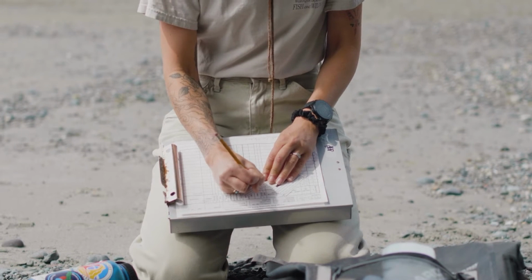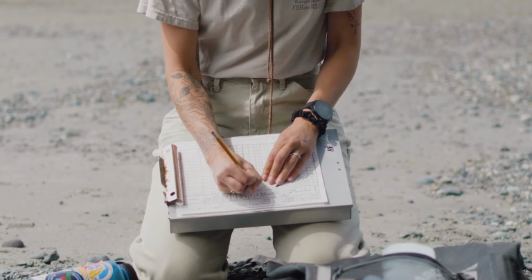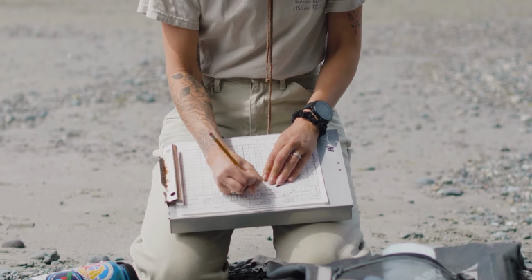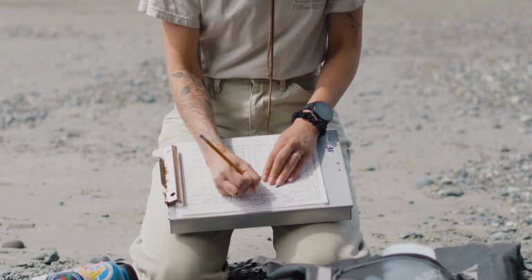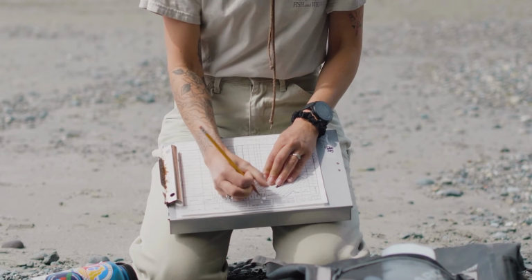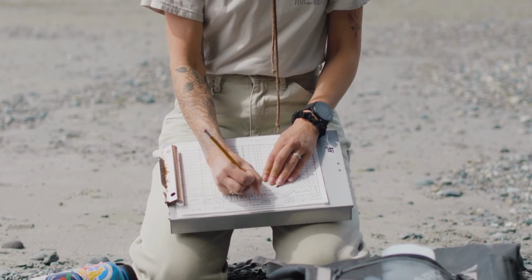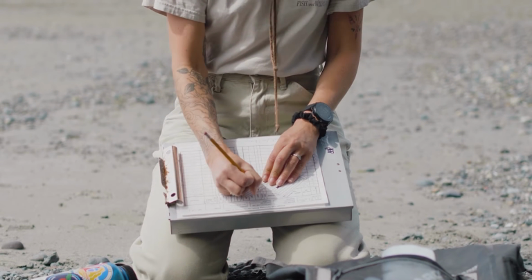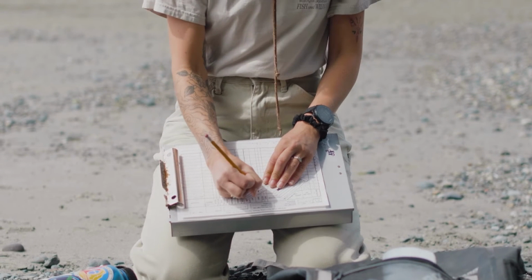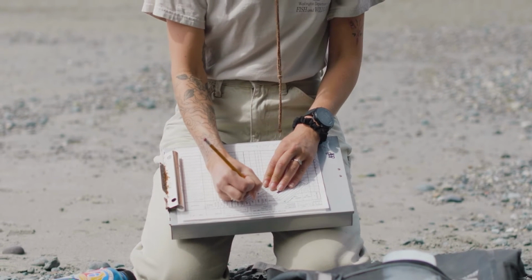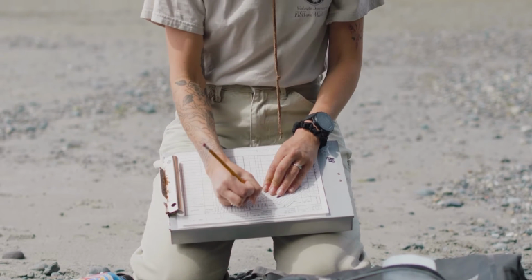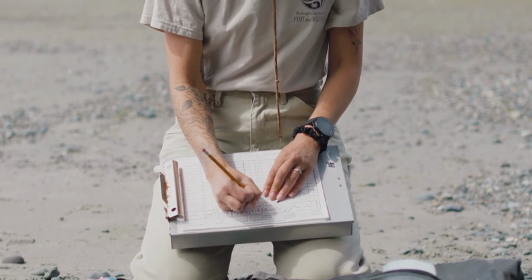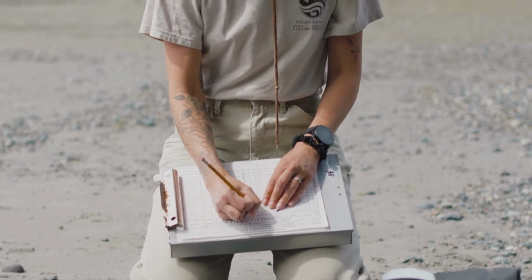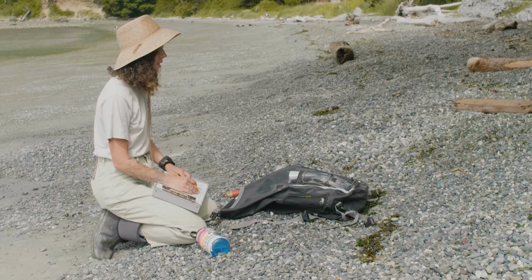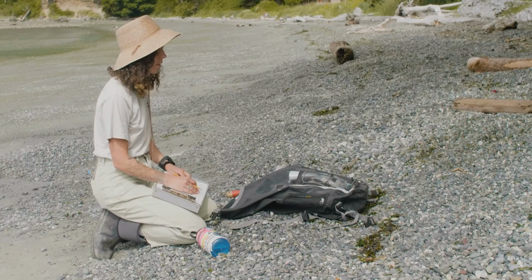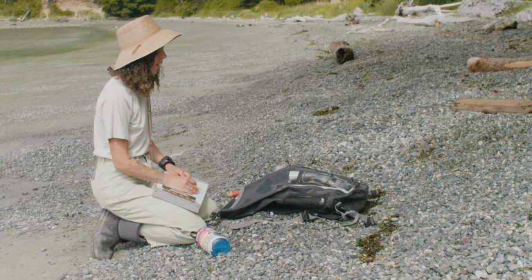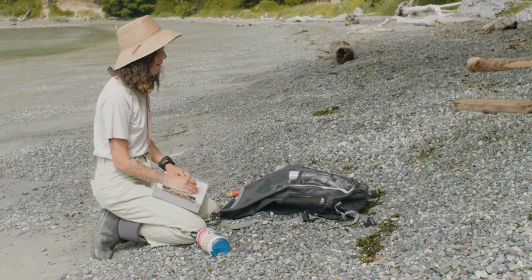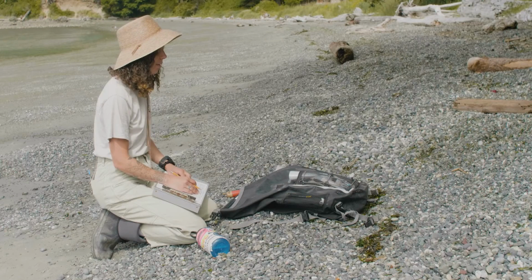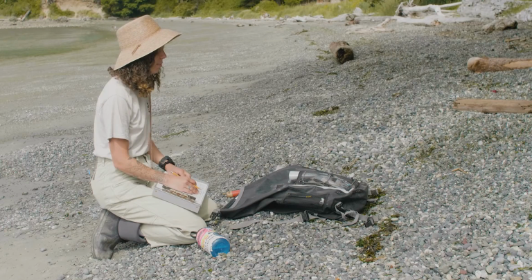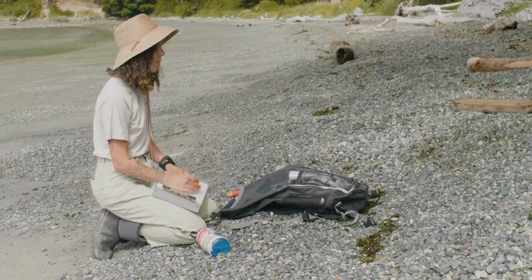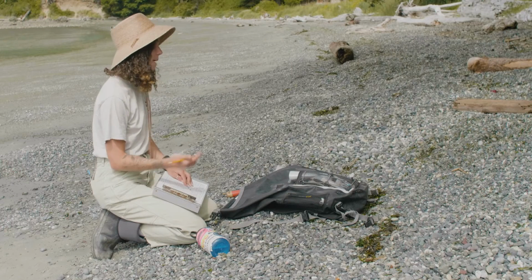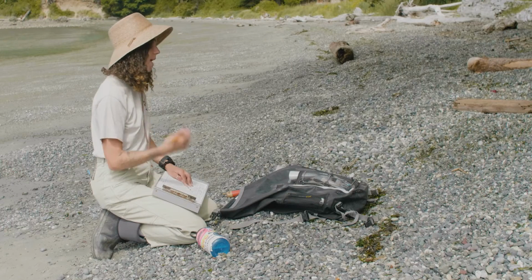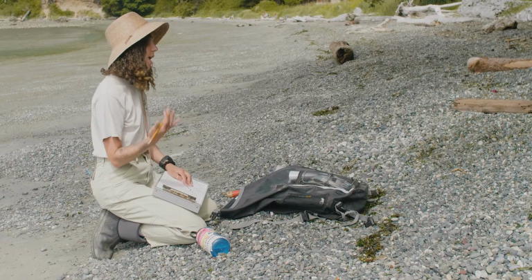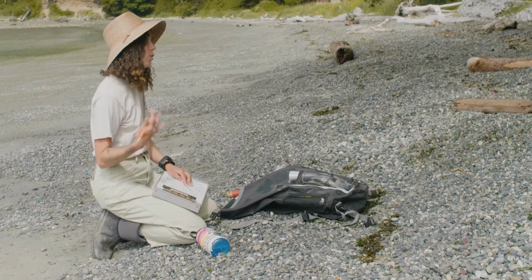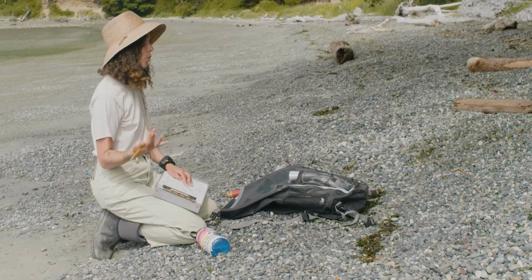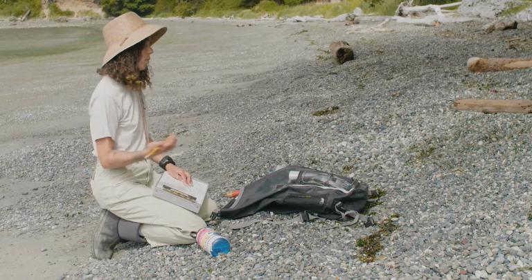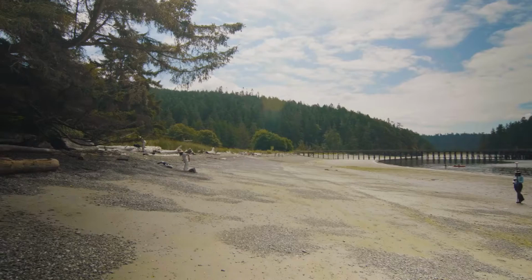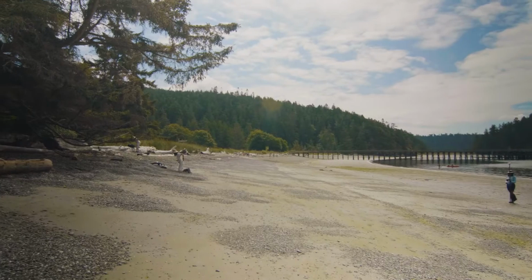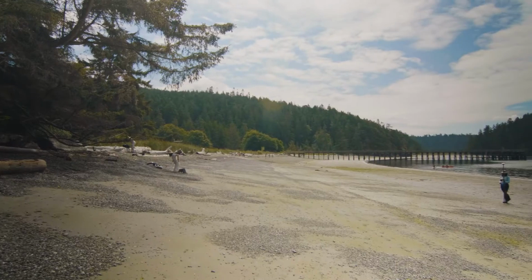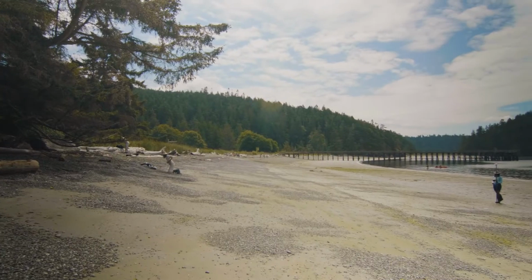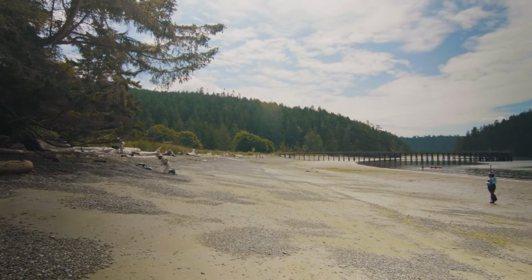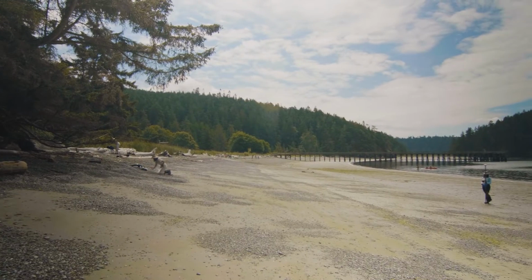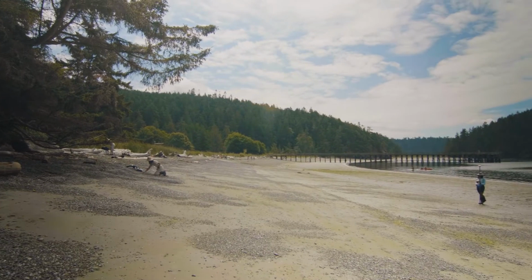There are citizen science volunteers that come out to Bowman Bay and do the sampling monthly.